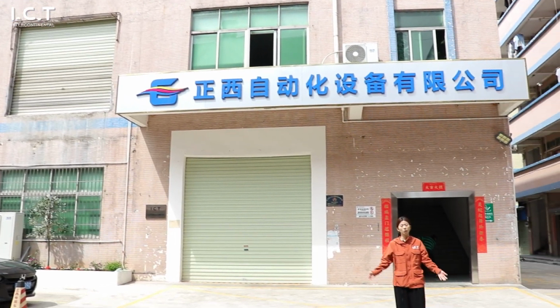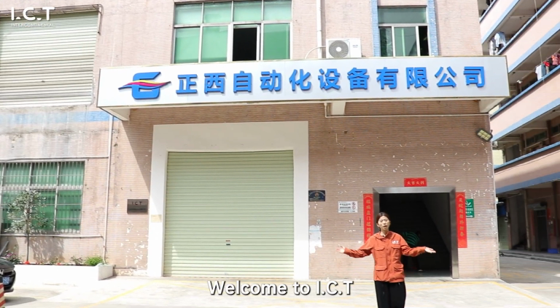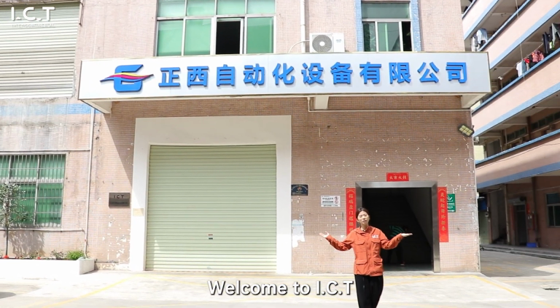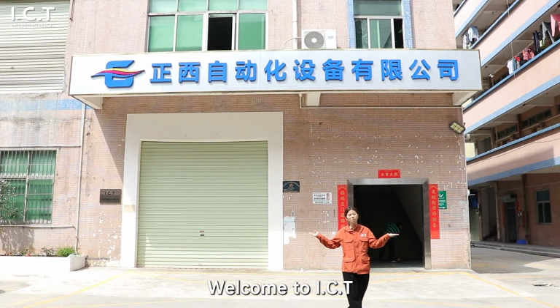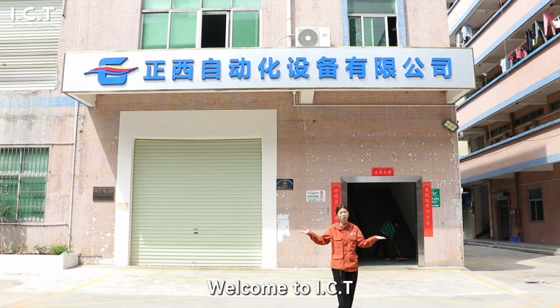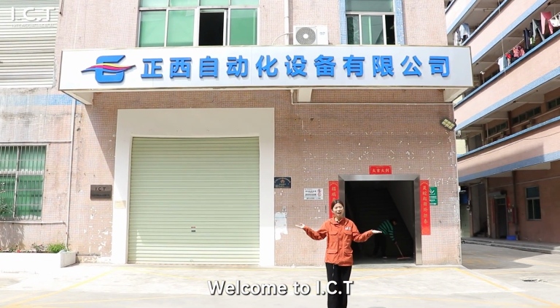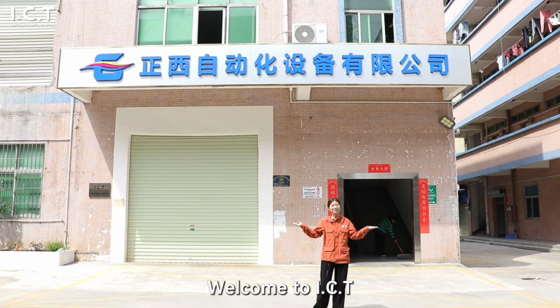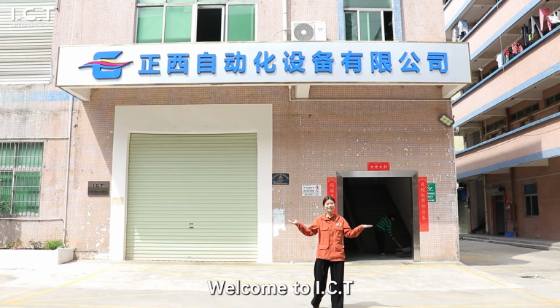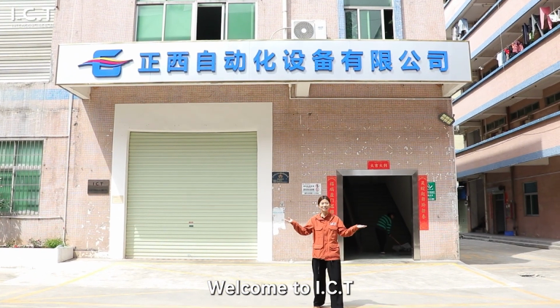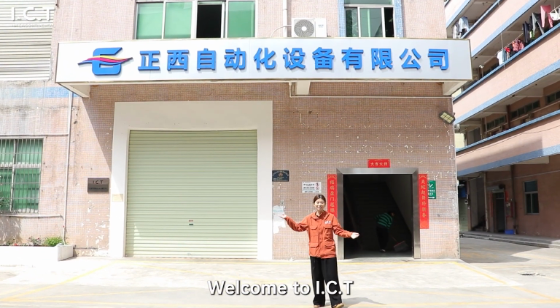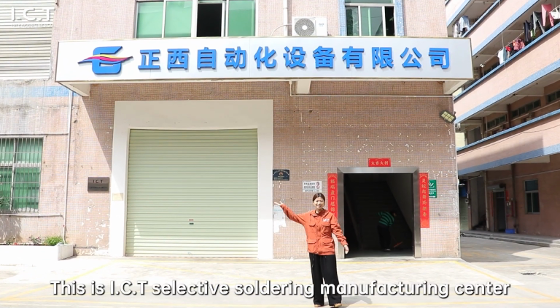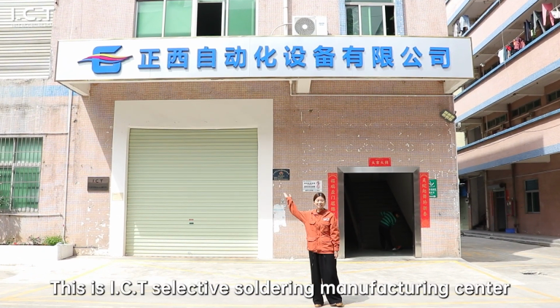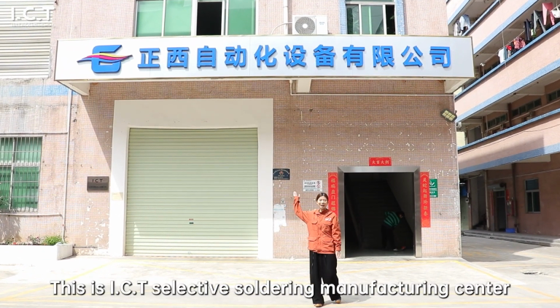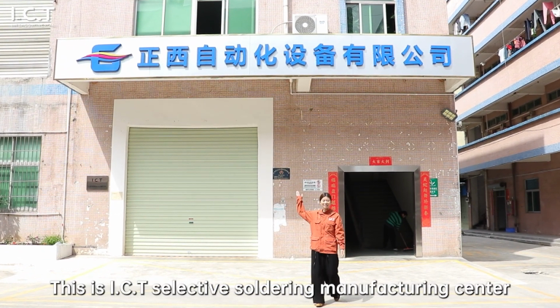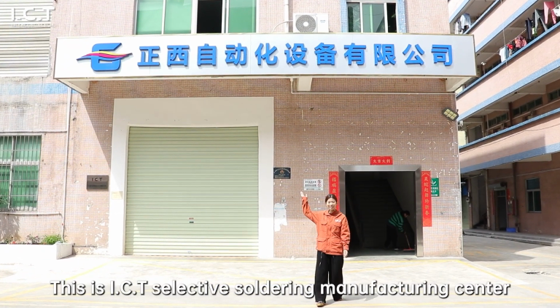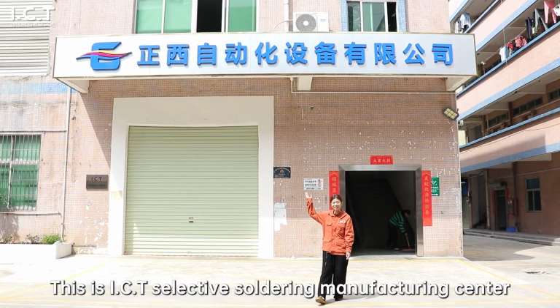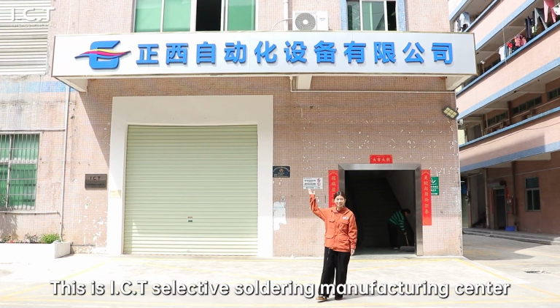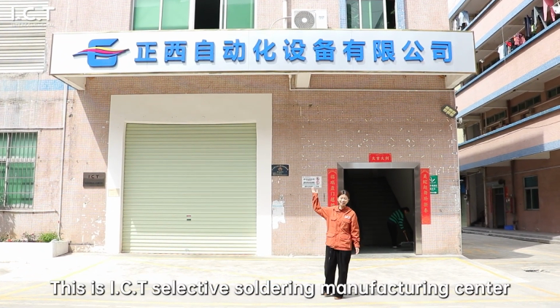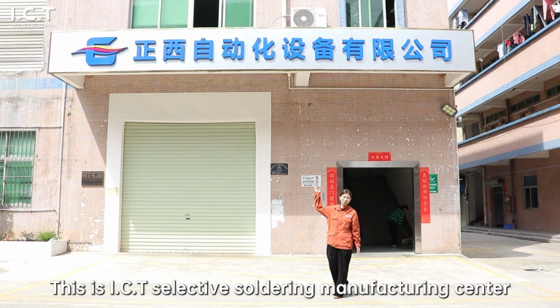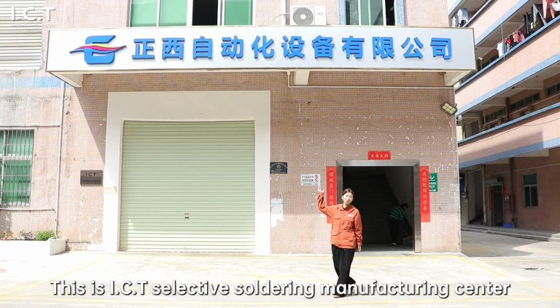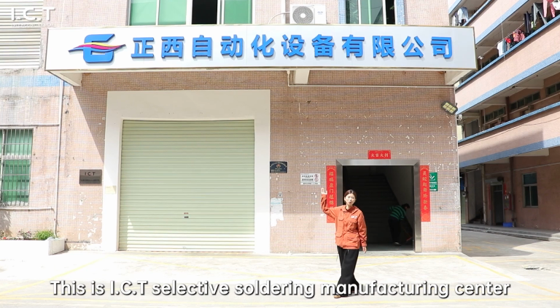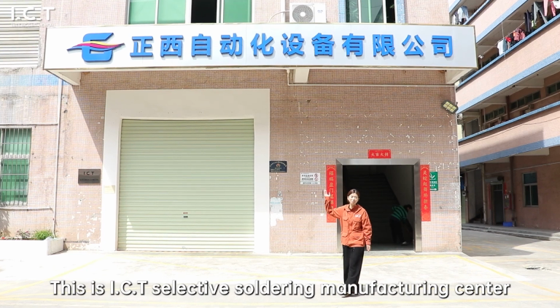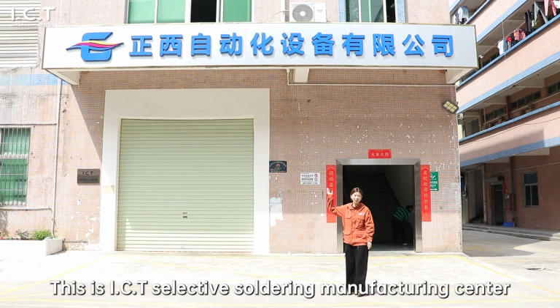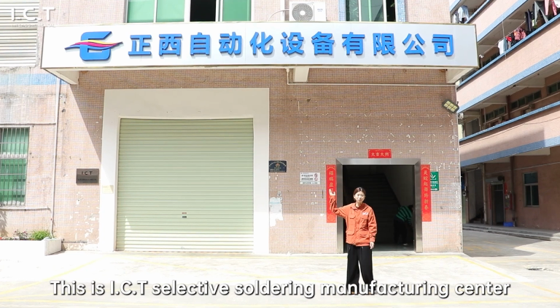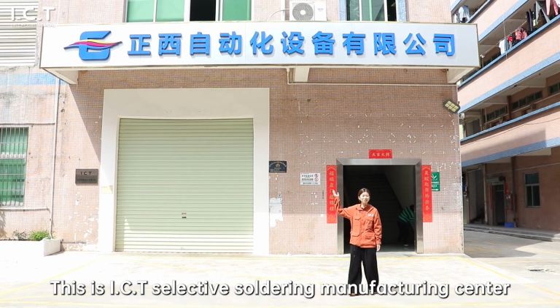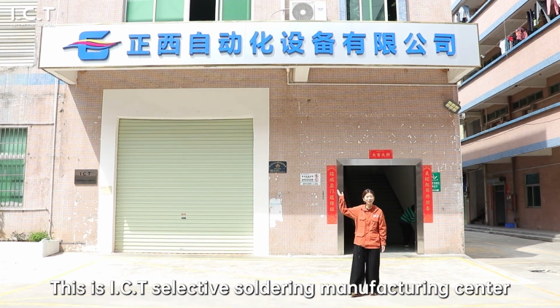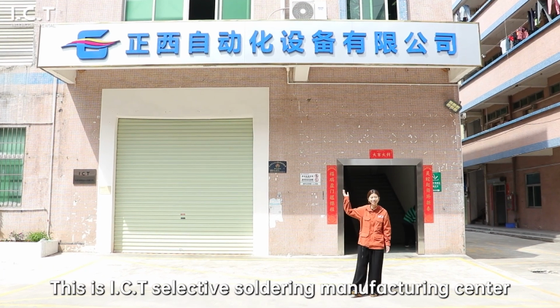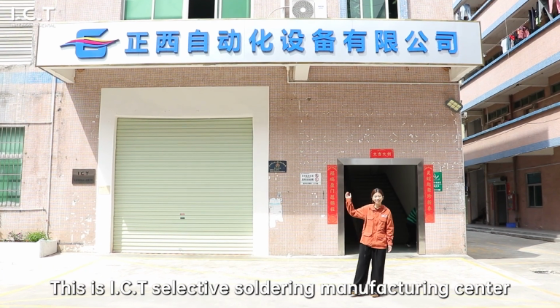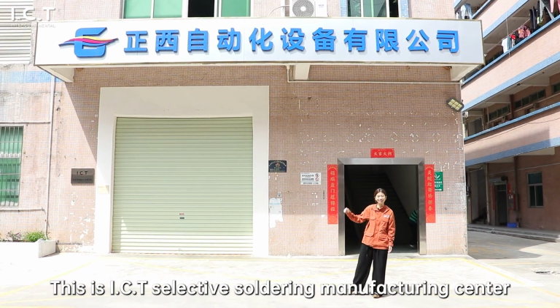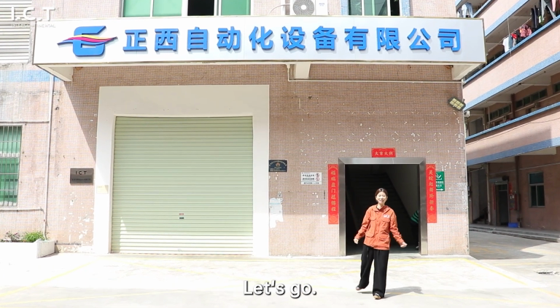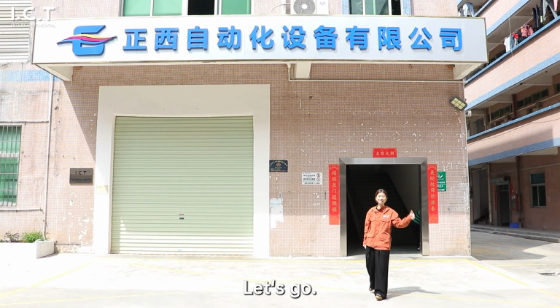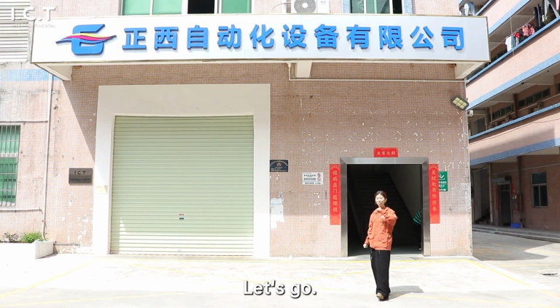Welcome to ICT. This is ICT's Selective Soldering Manufacturing Center. Let's go!